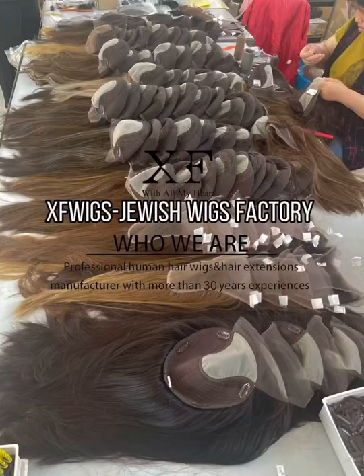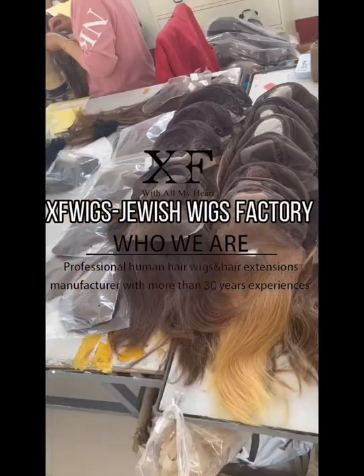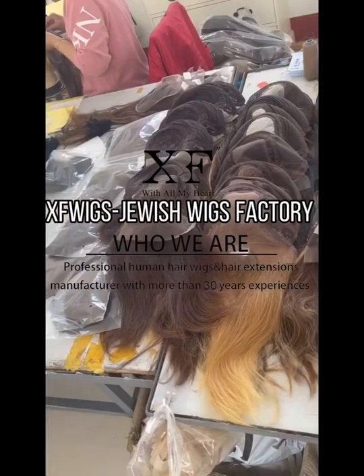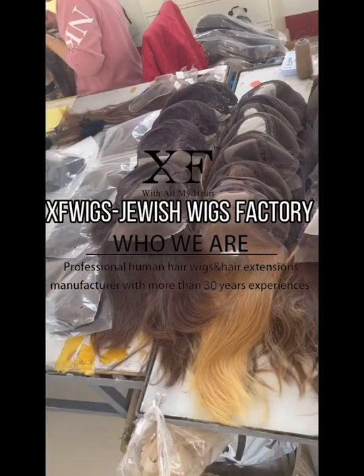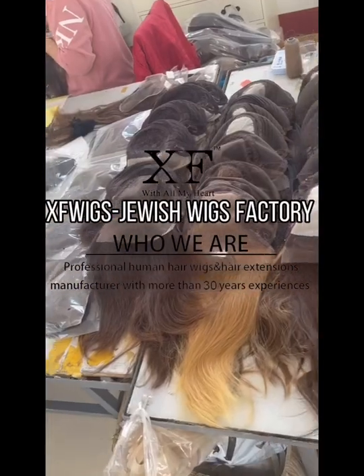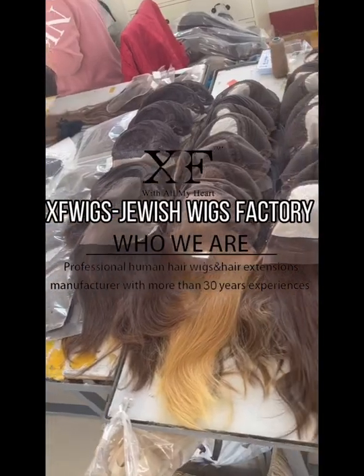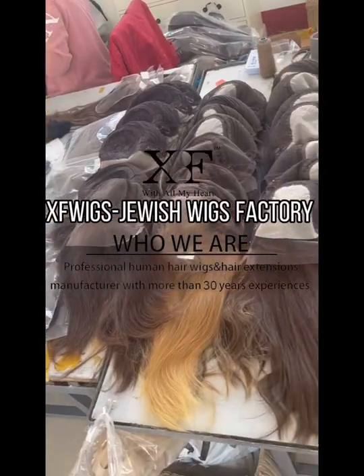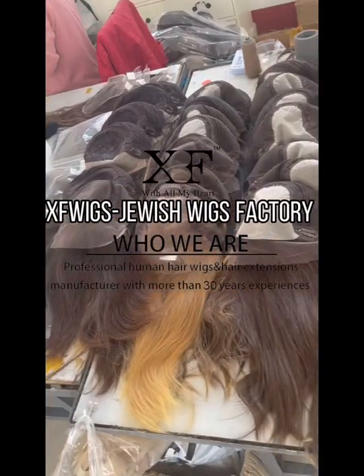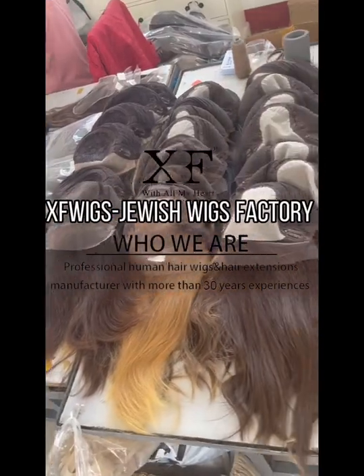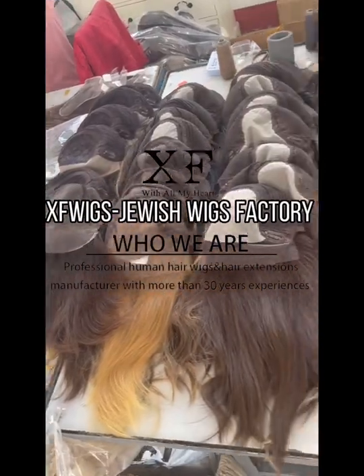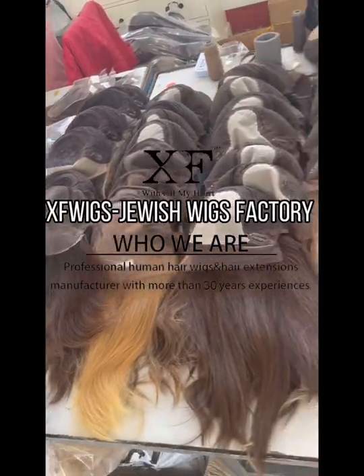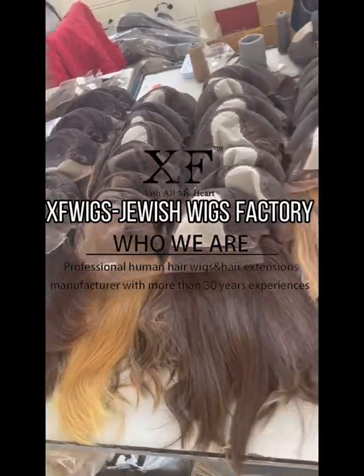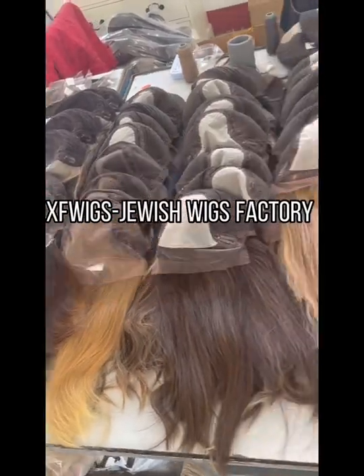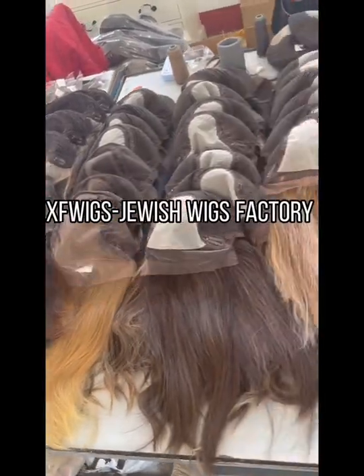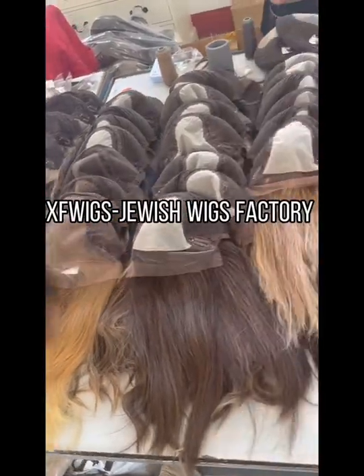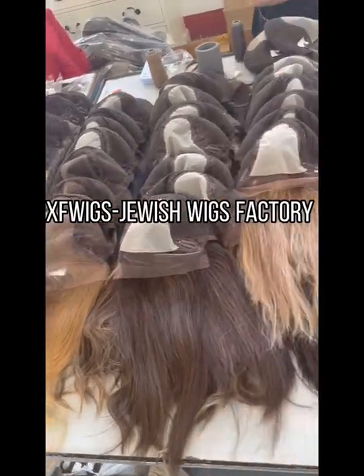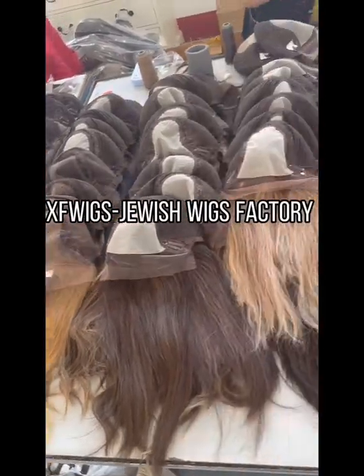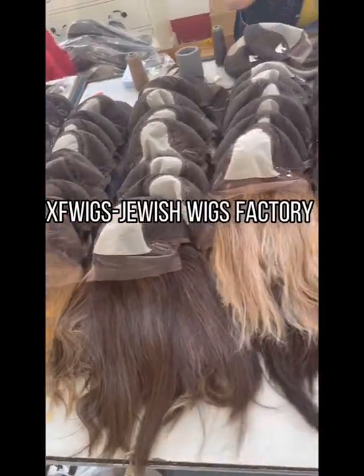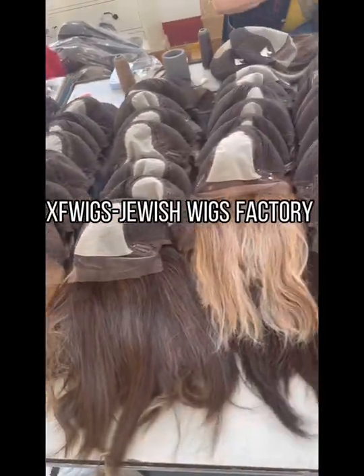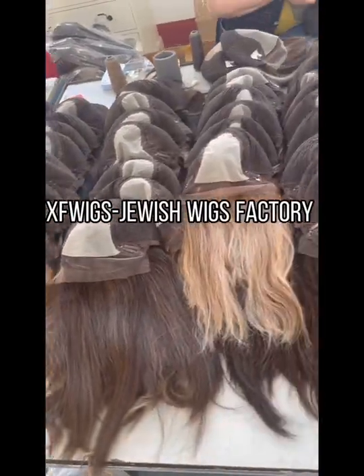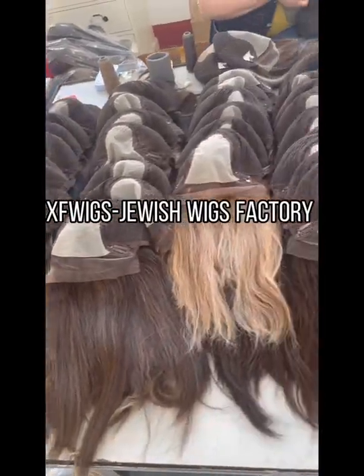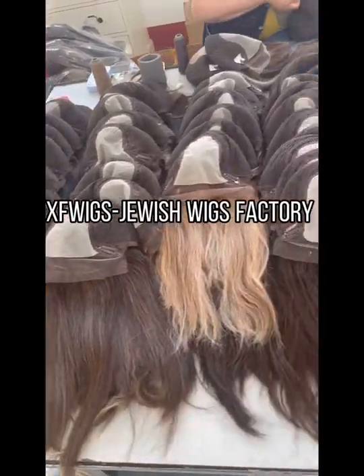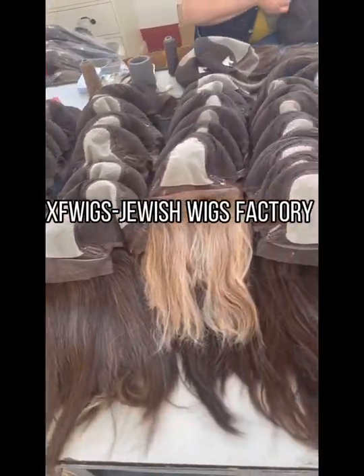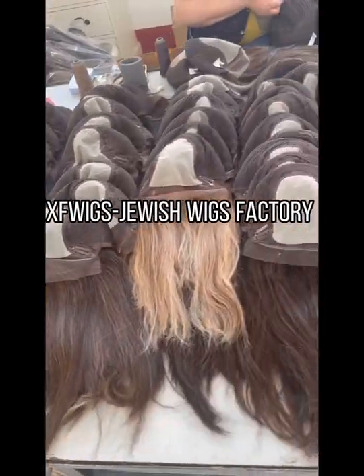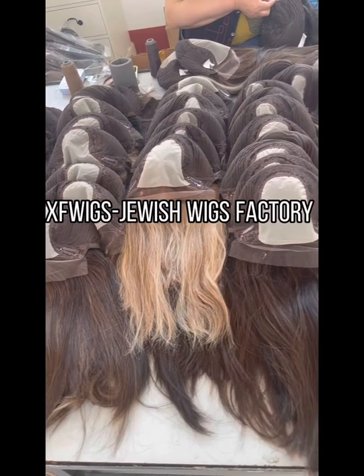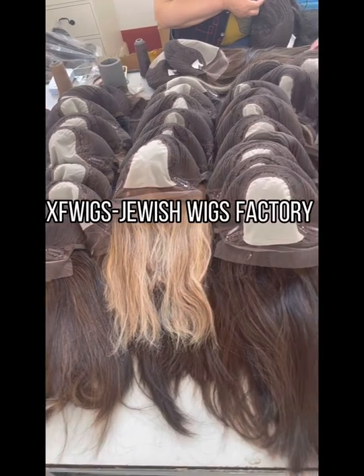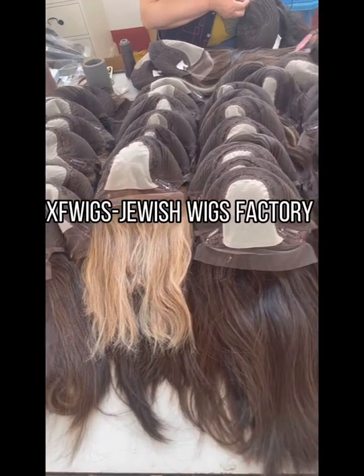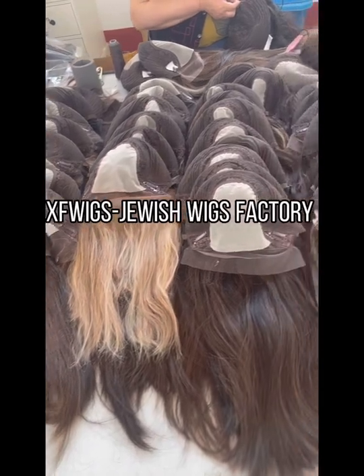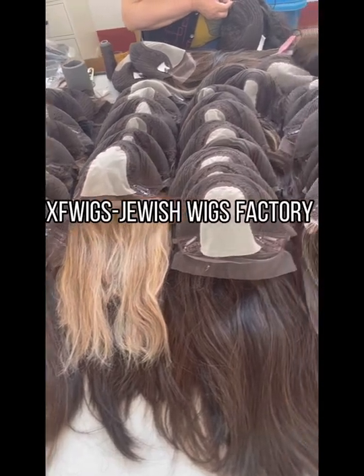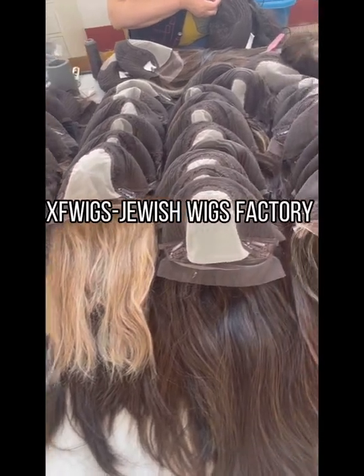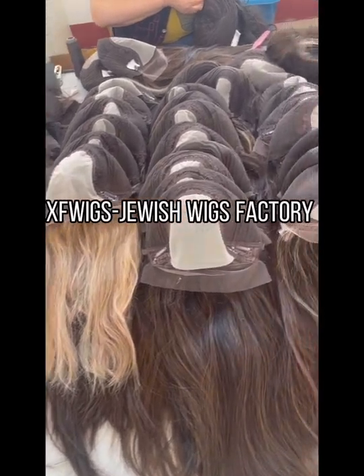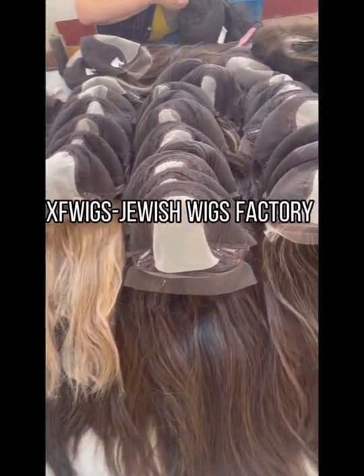Axop Wigs is a professional Jewish wigs factory. We have many products.